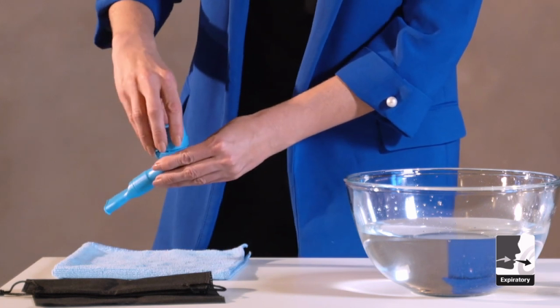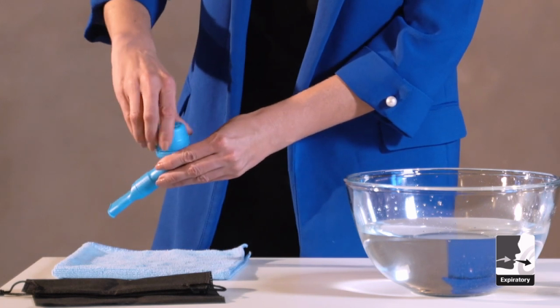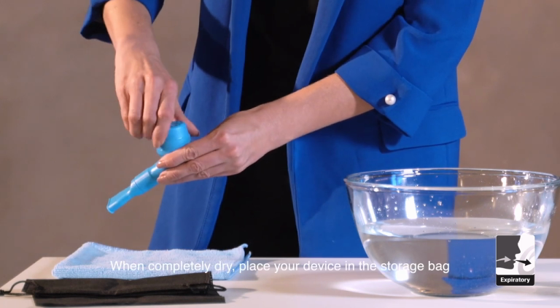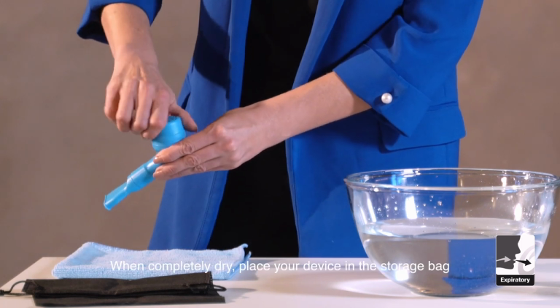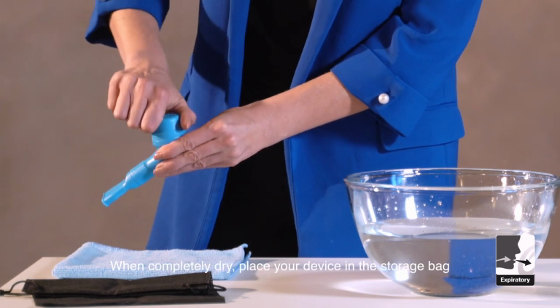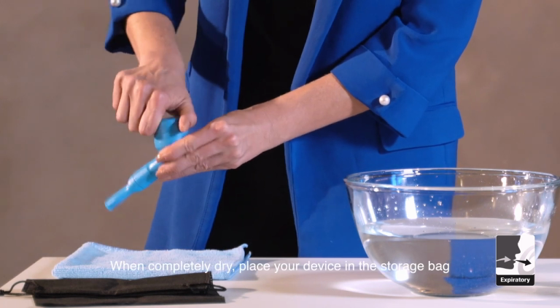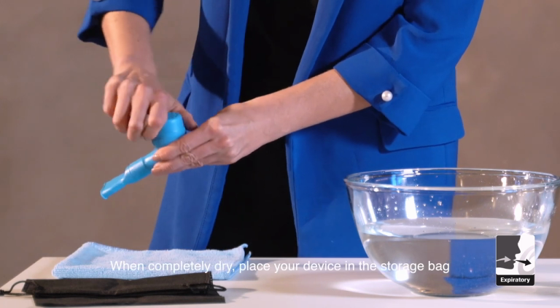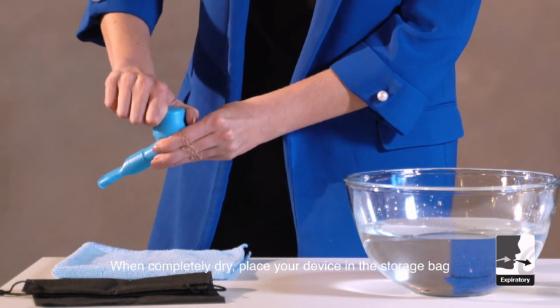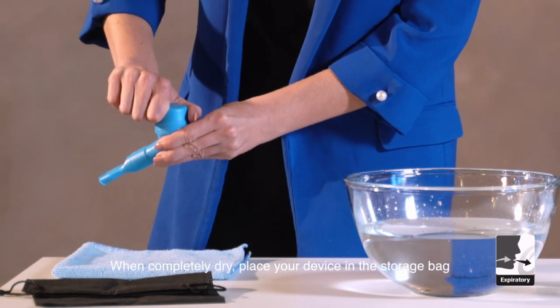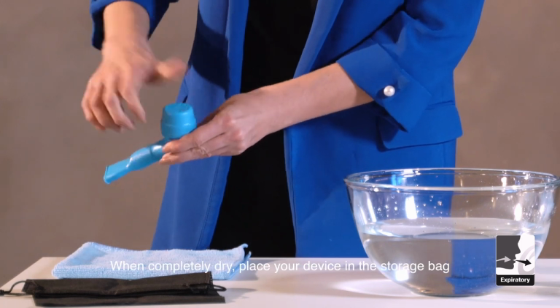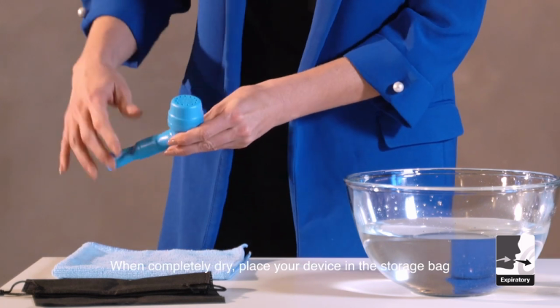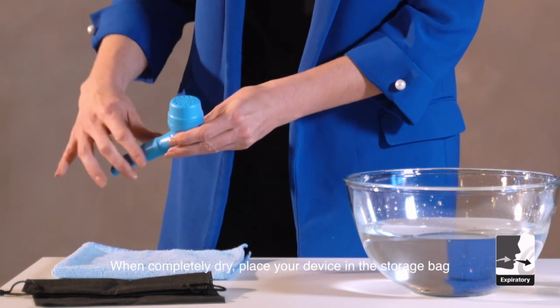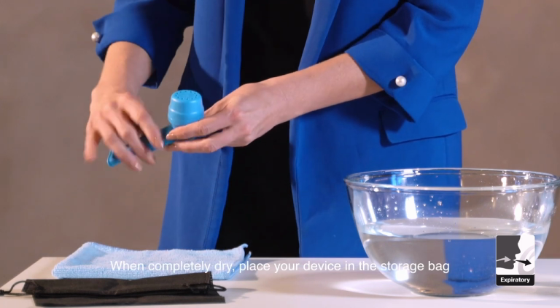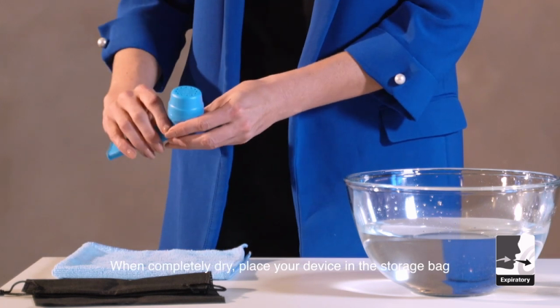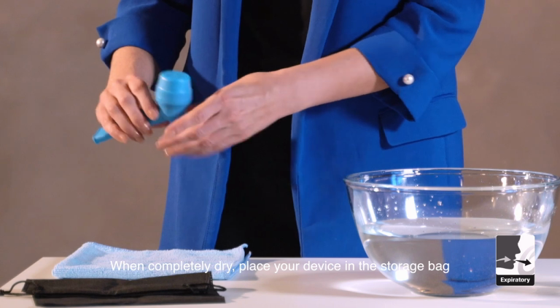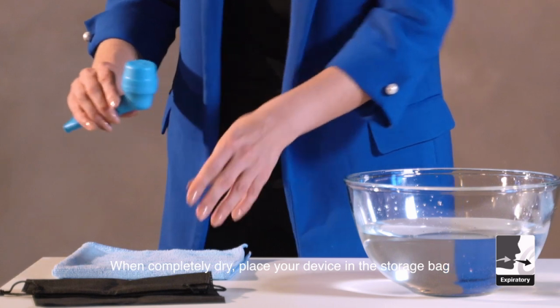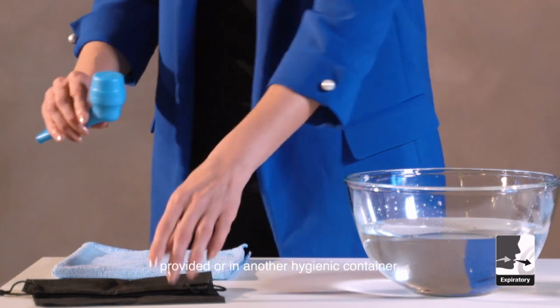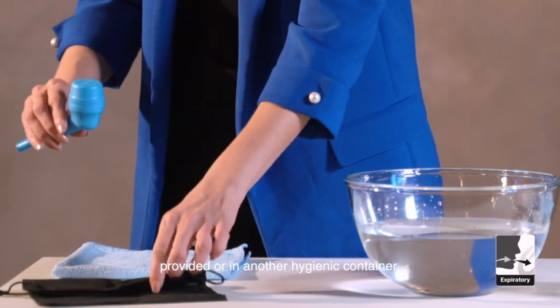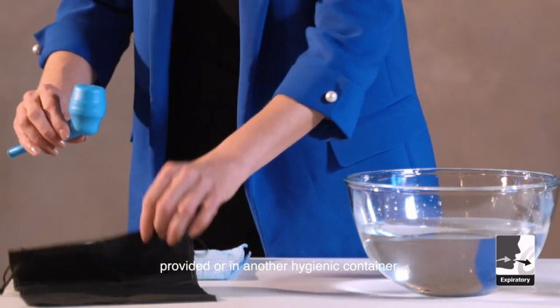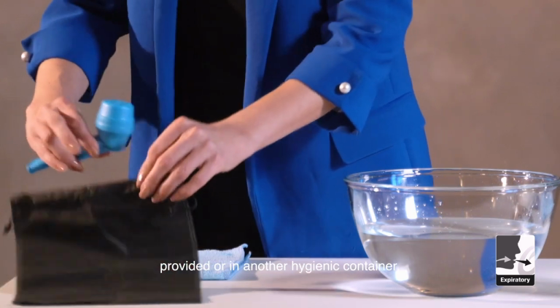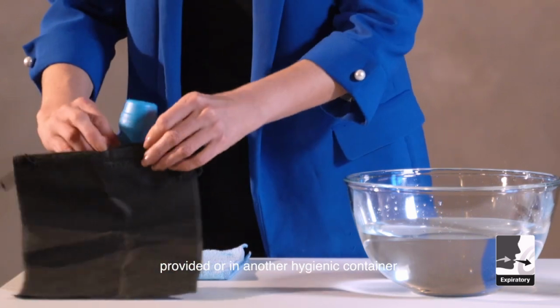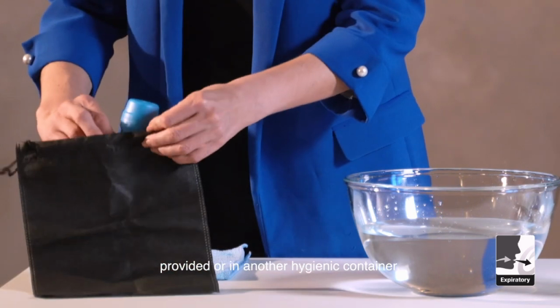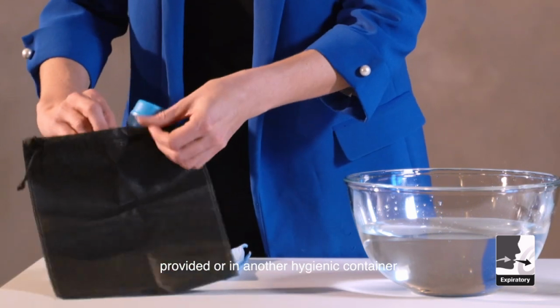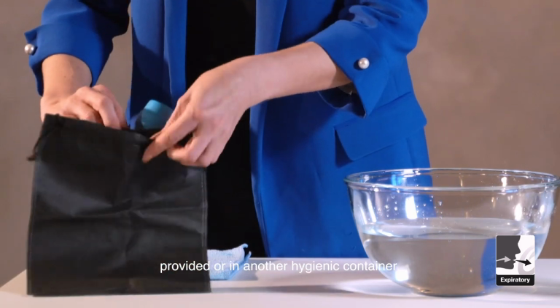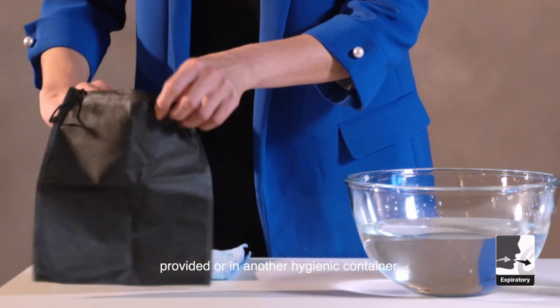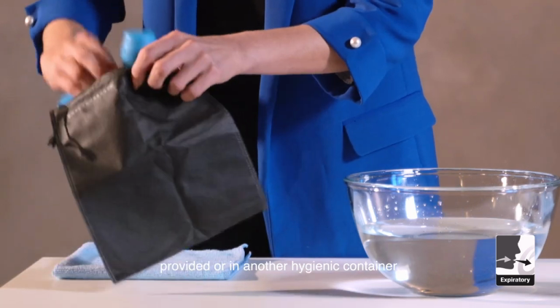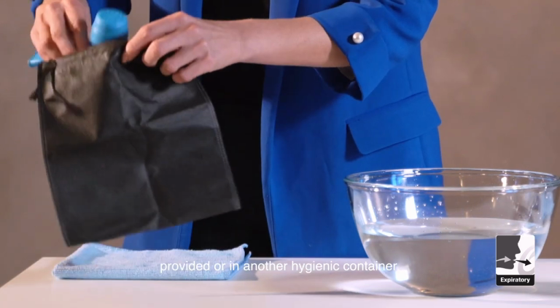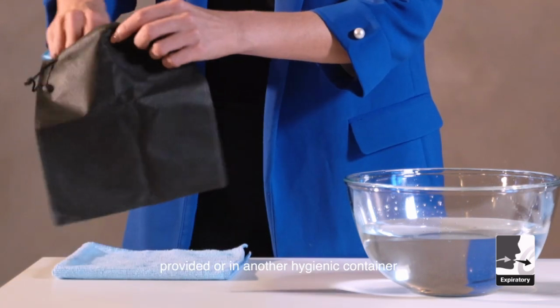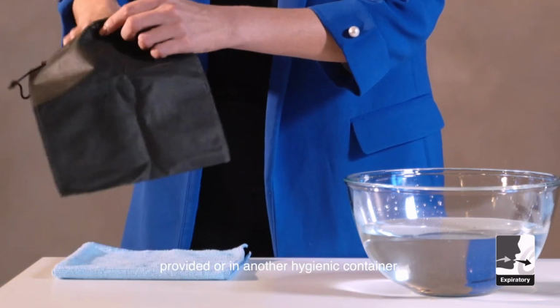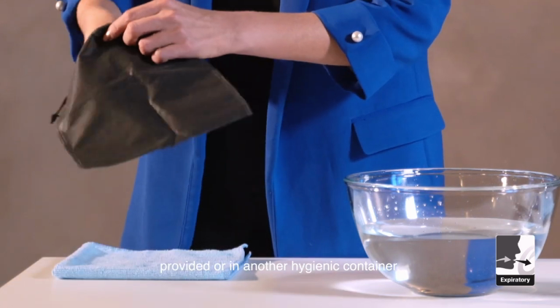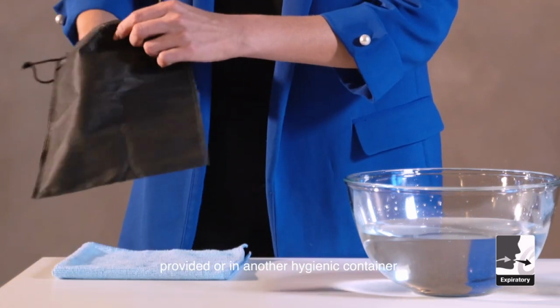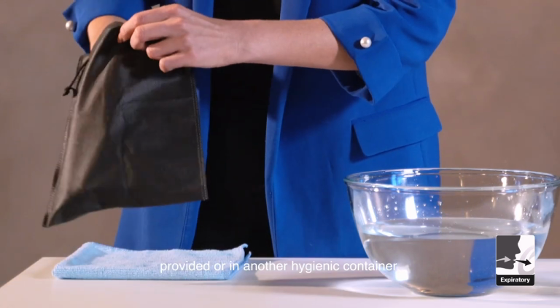When completely dry, place your device in the storage bag provided or in another hygienic container.